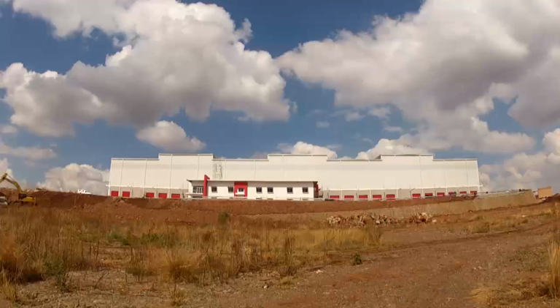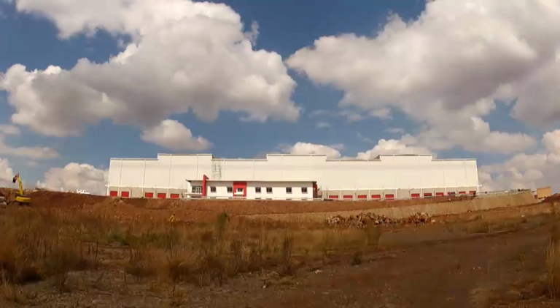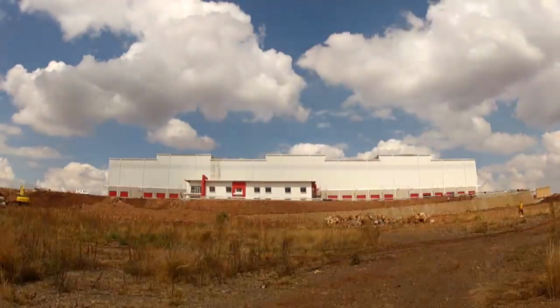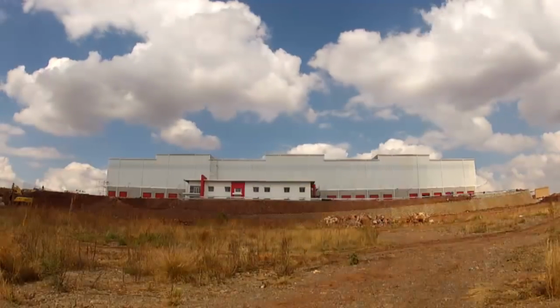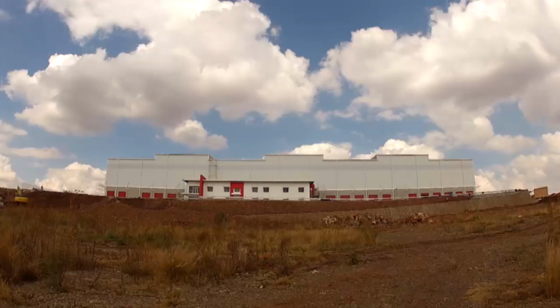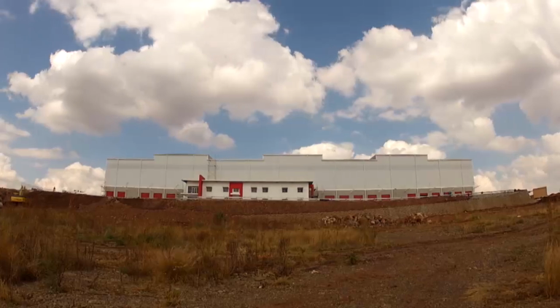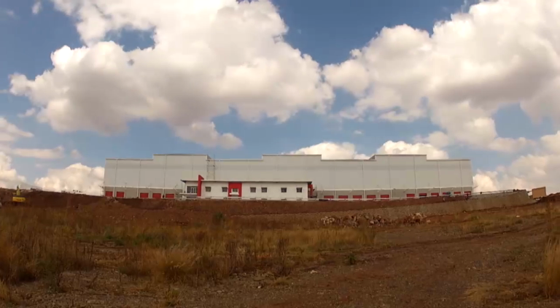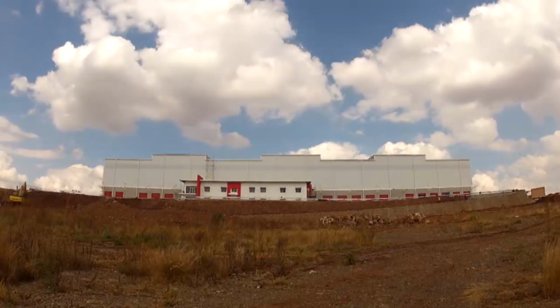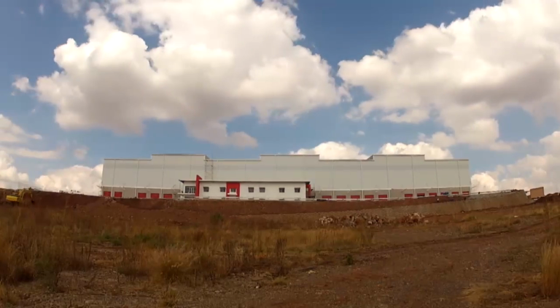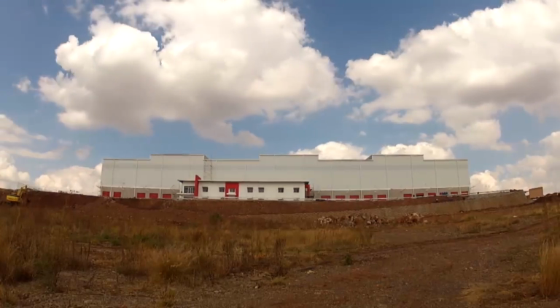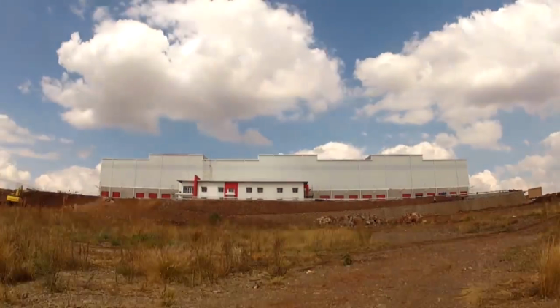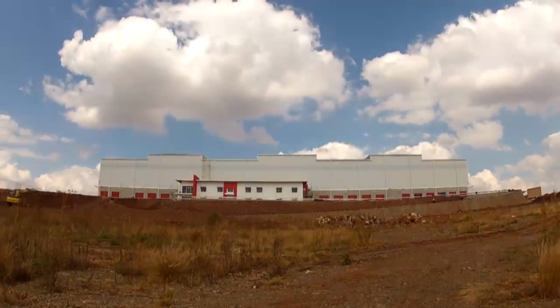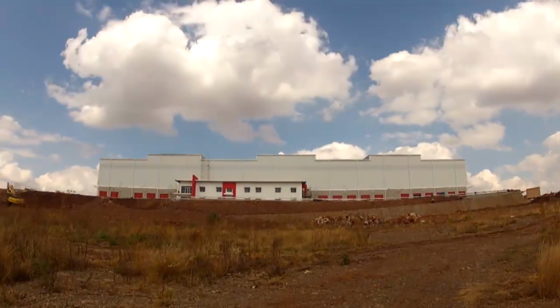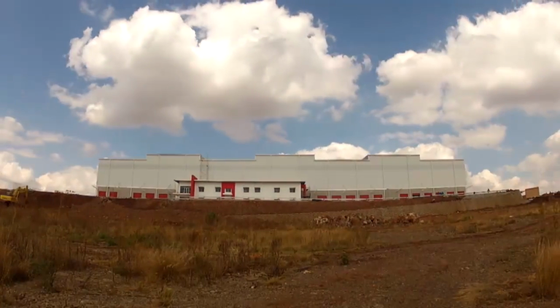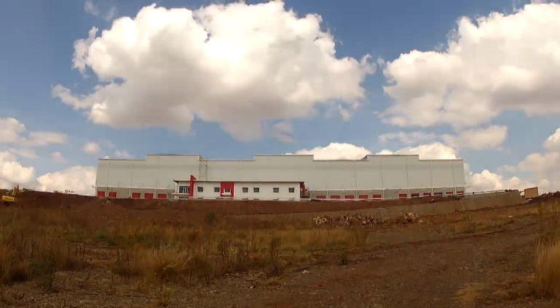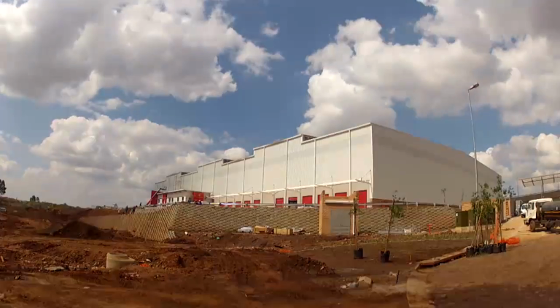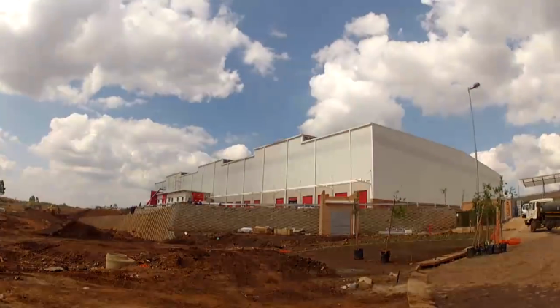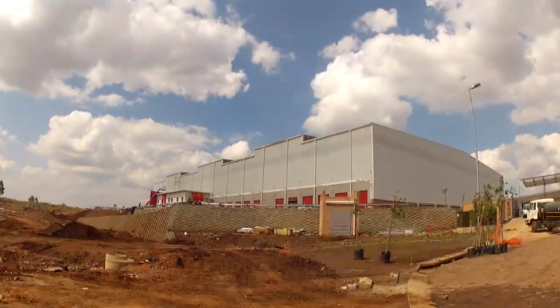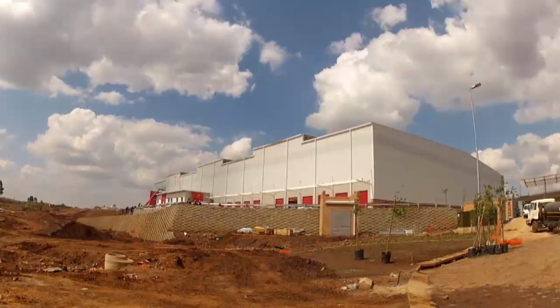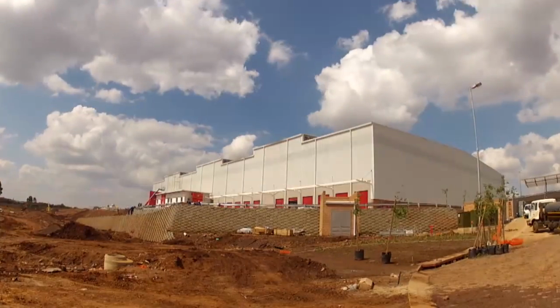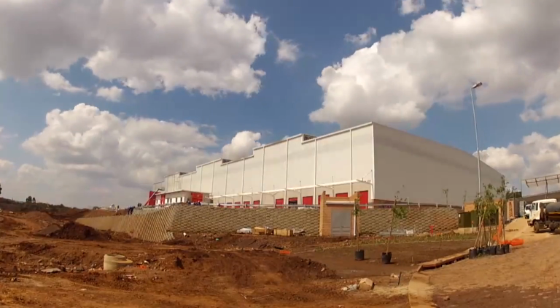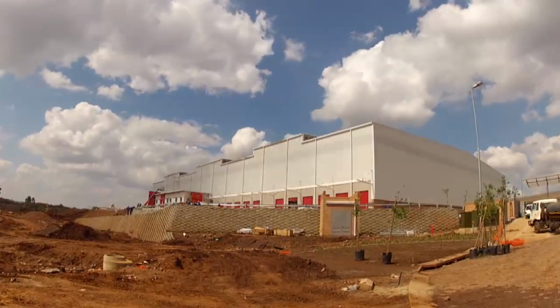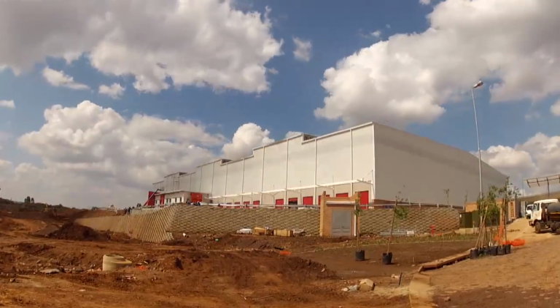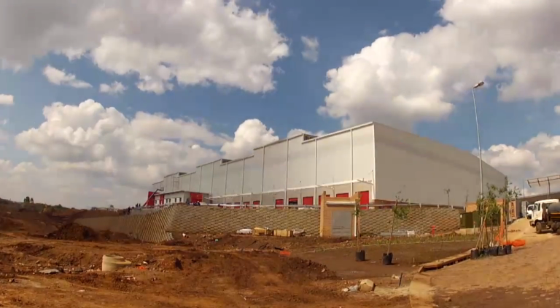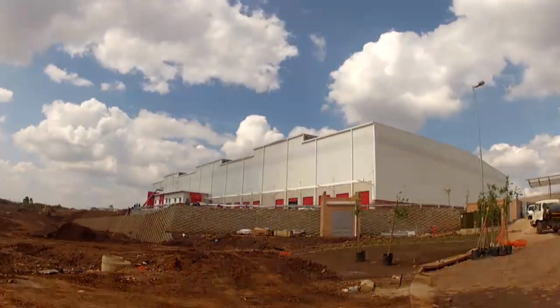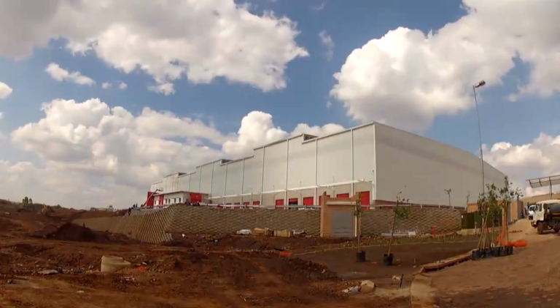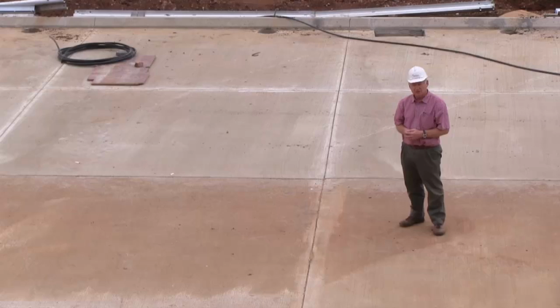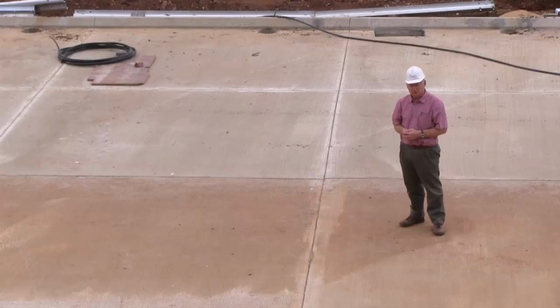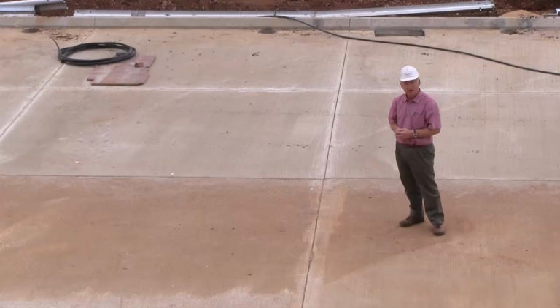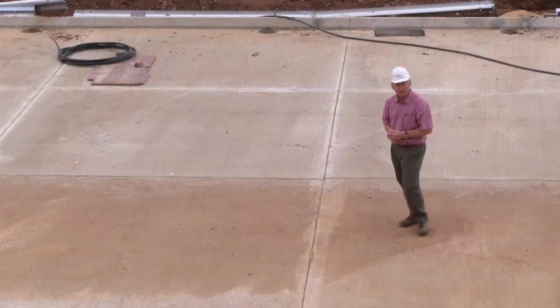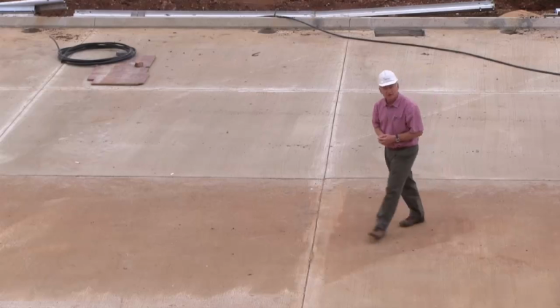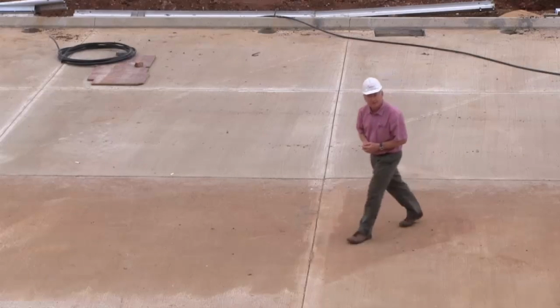What we did on the inside of this warehouse is we did the entire 15,000 square meters with no movement joints, and that's what we're going to have a look at now.